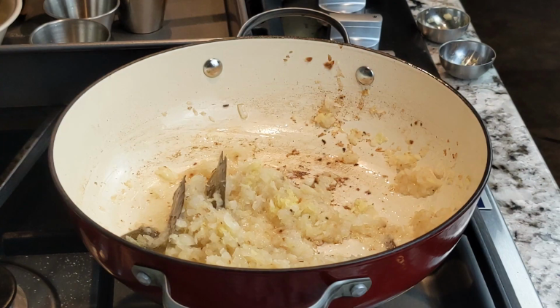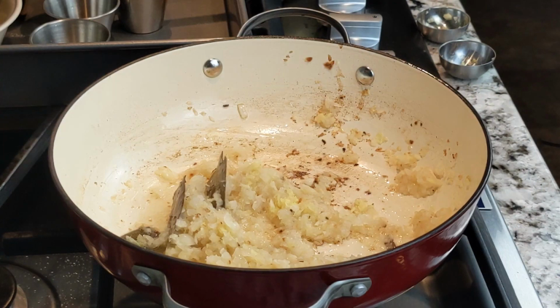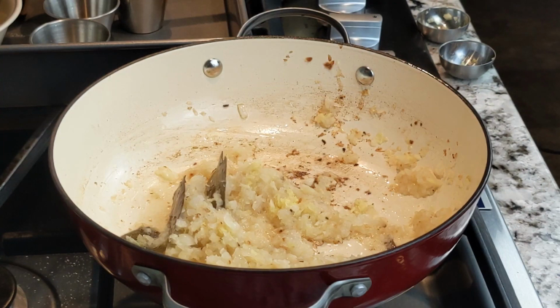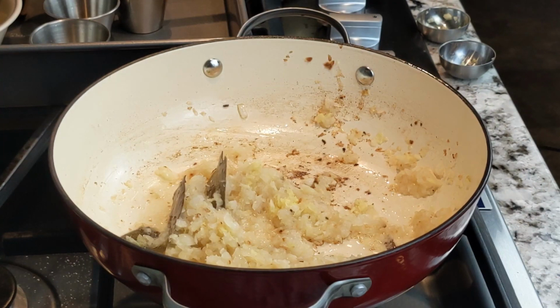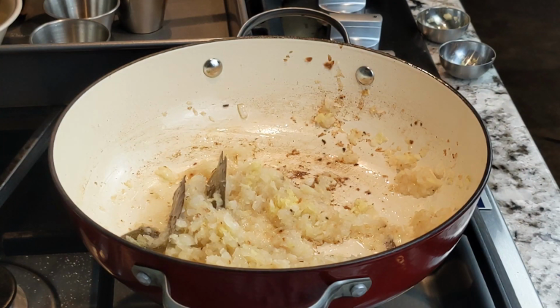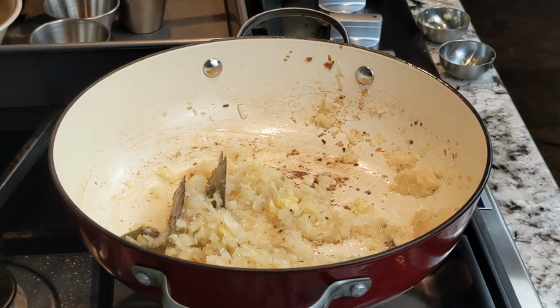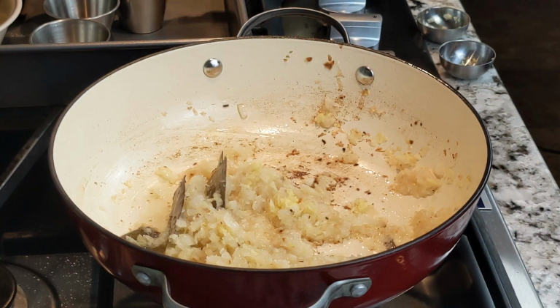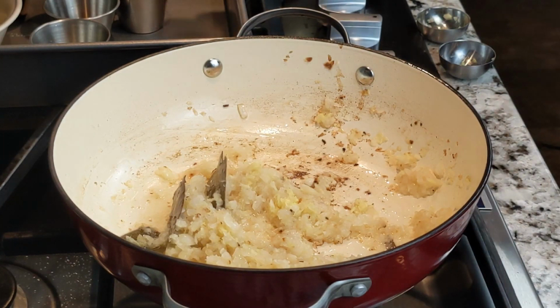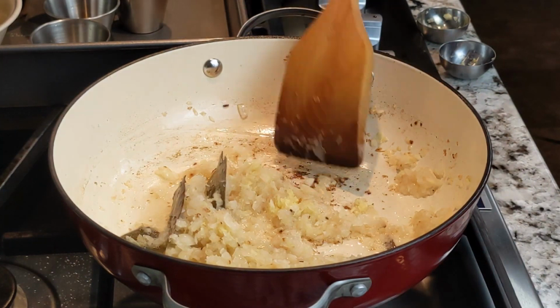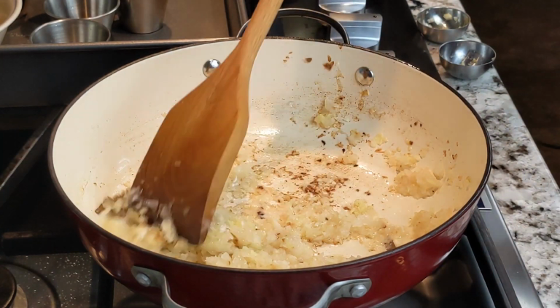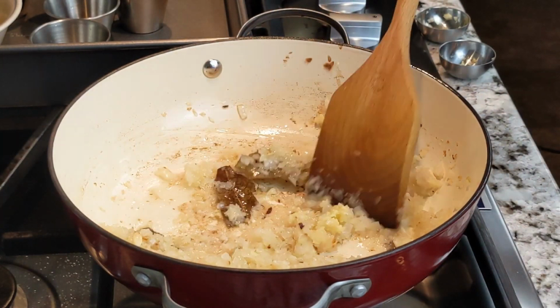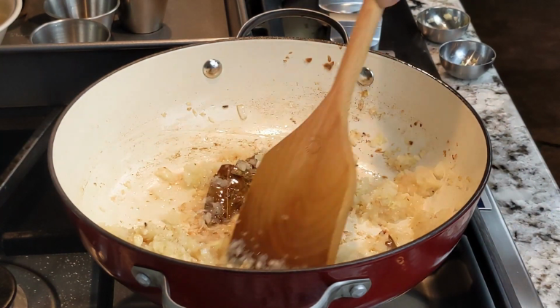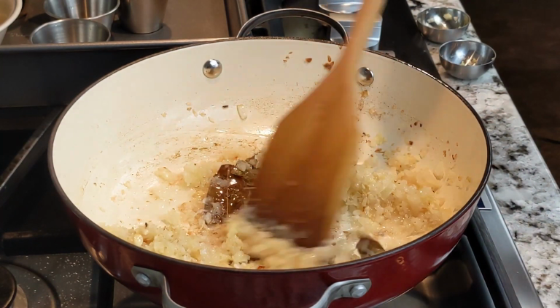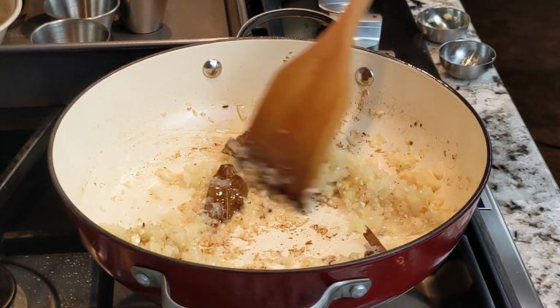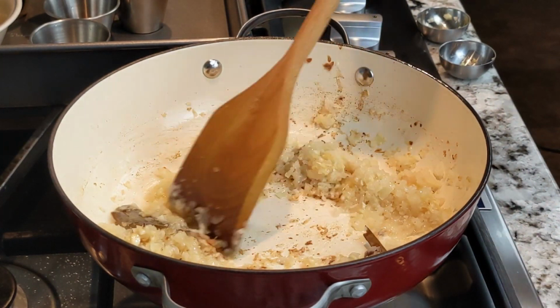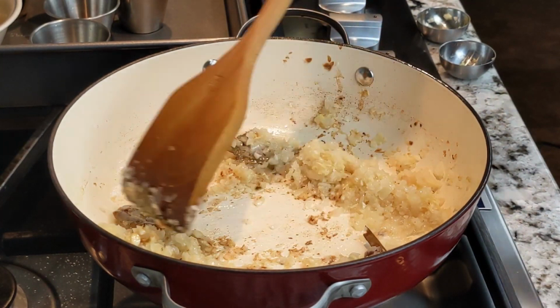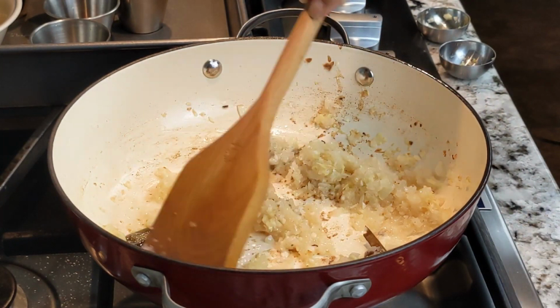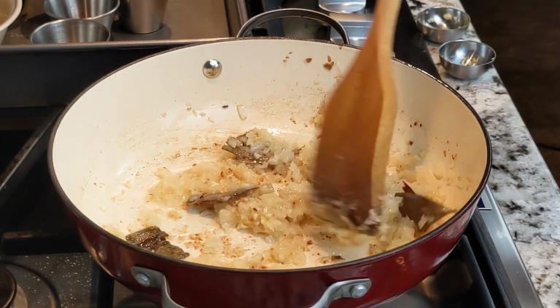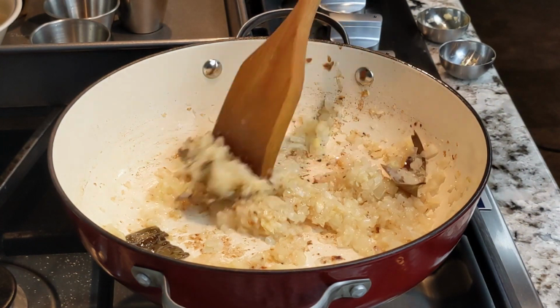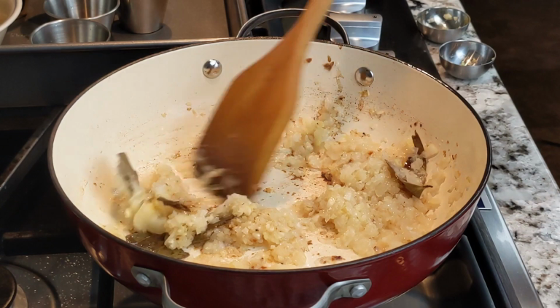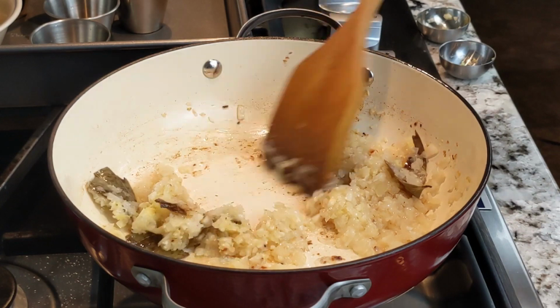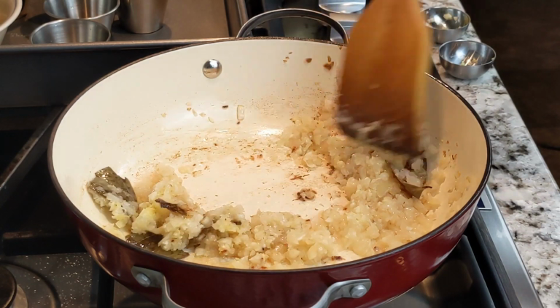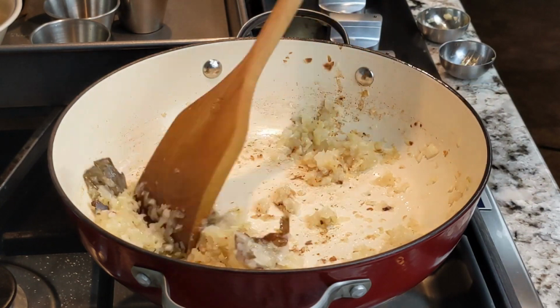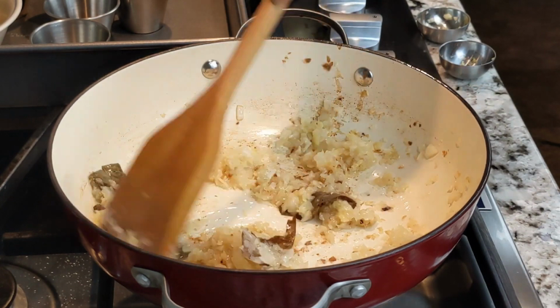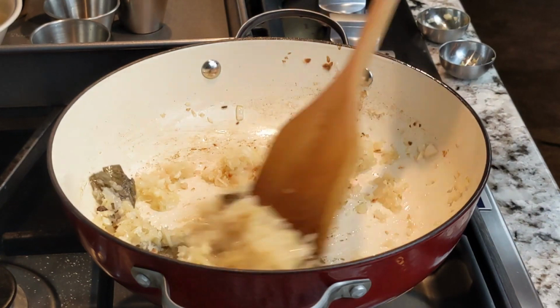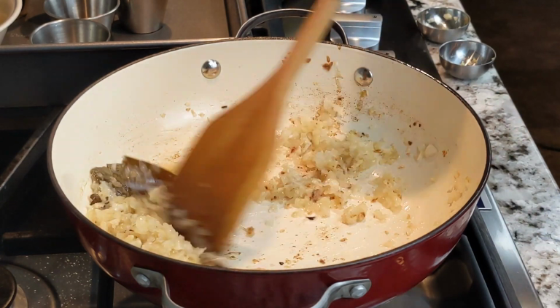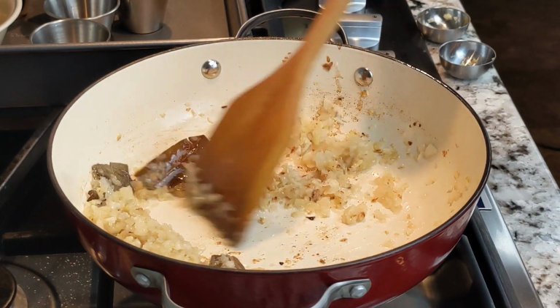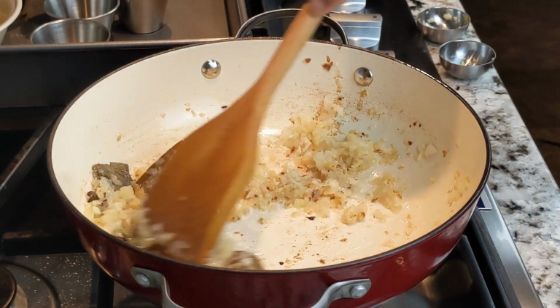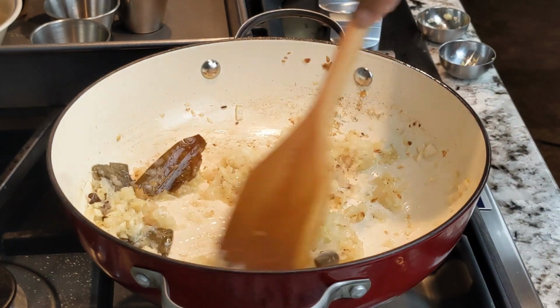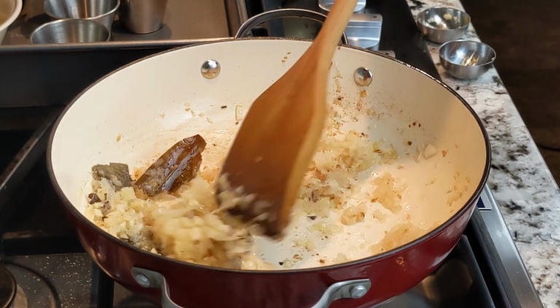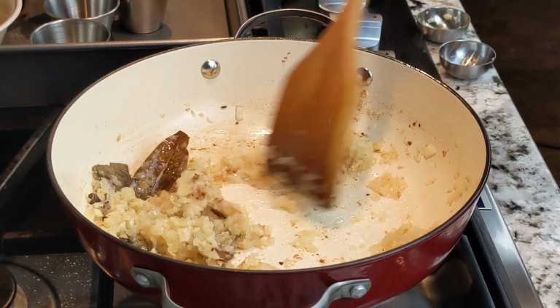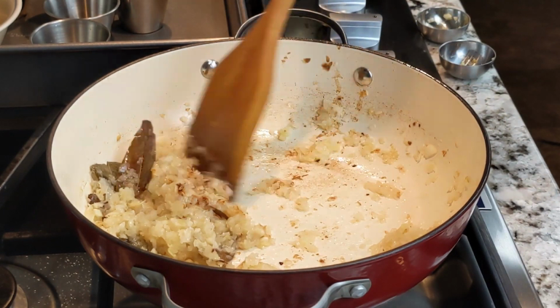After 1 minute, stir the mixture very well, scraping the sides and the bottom of the pot well.